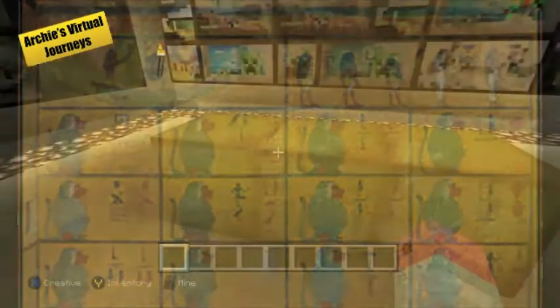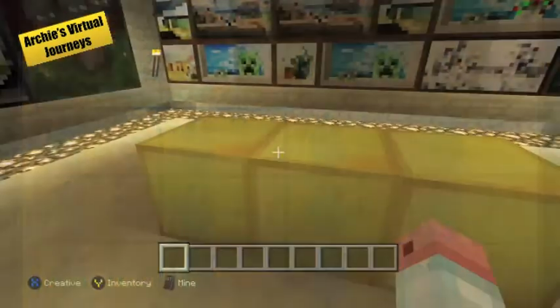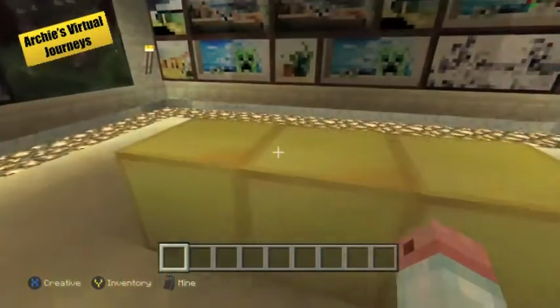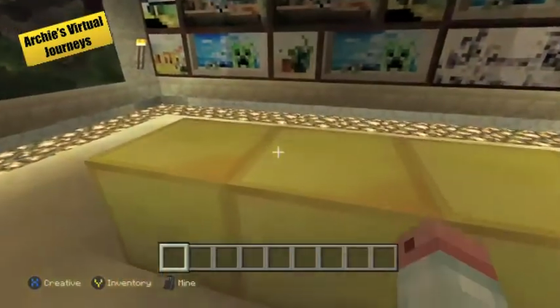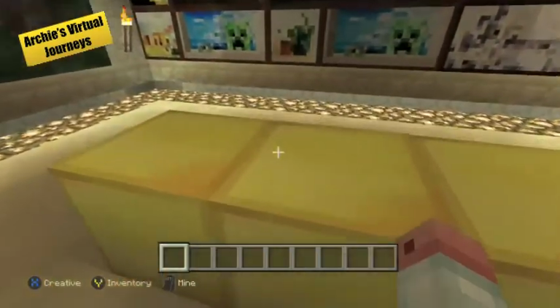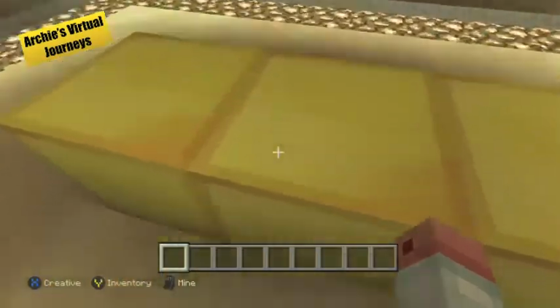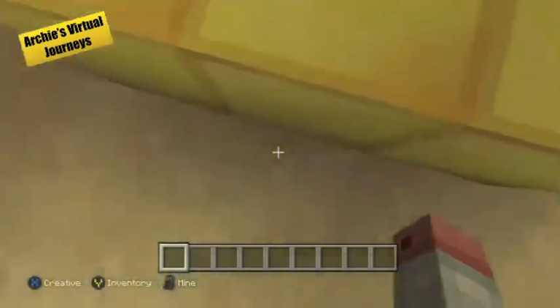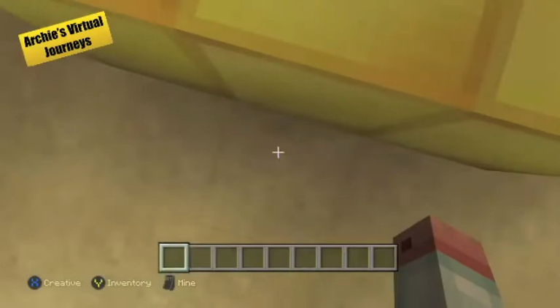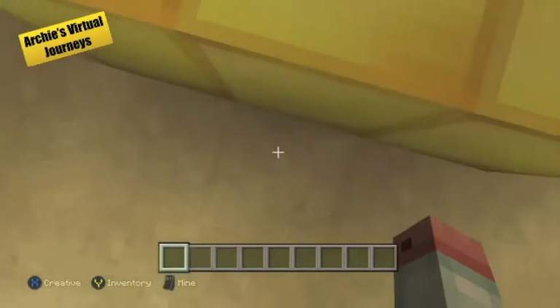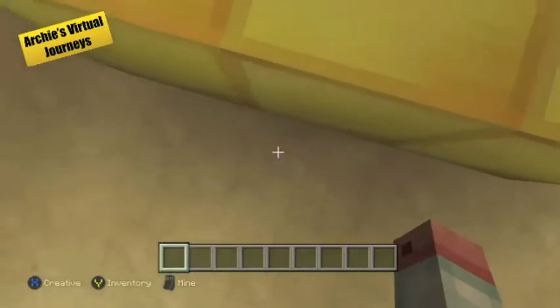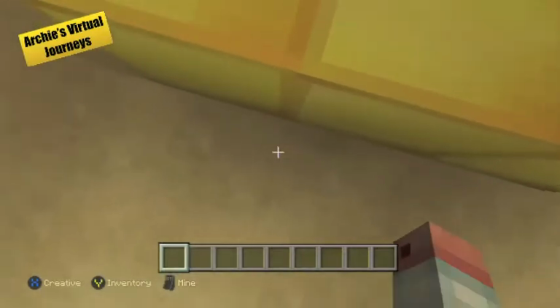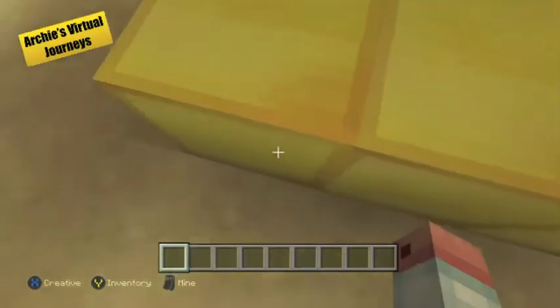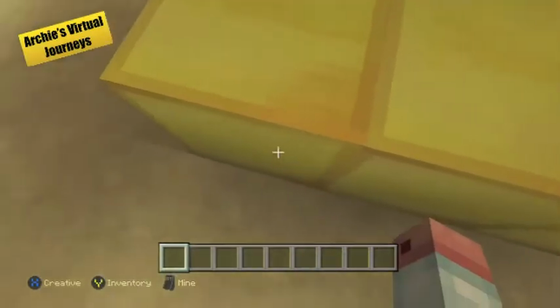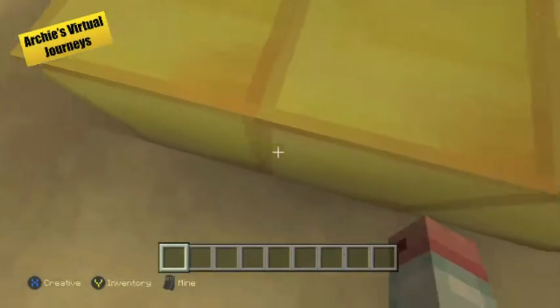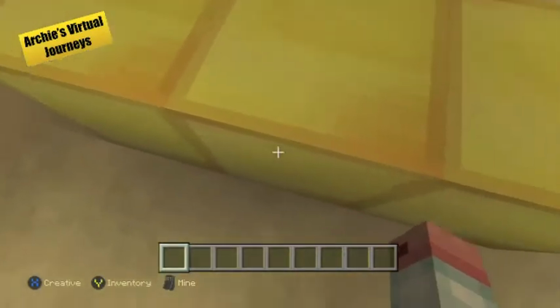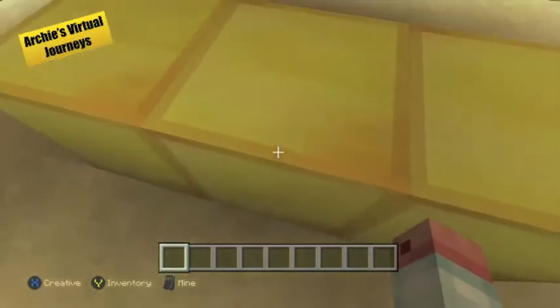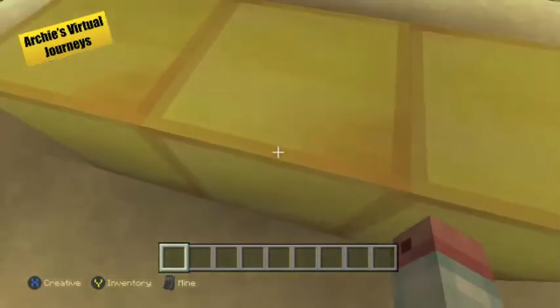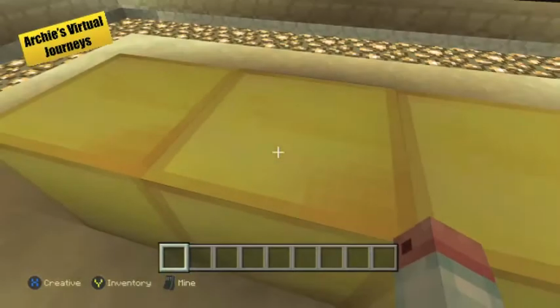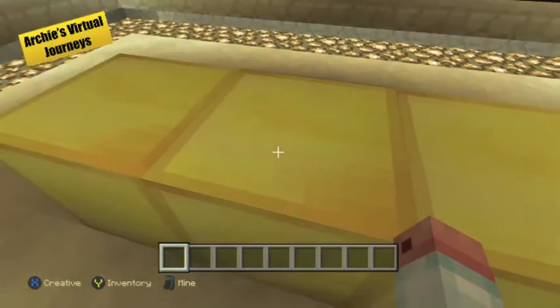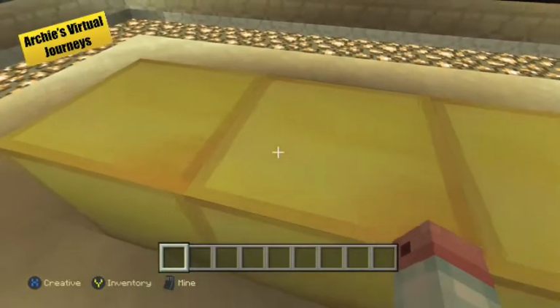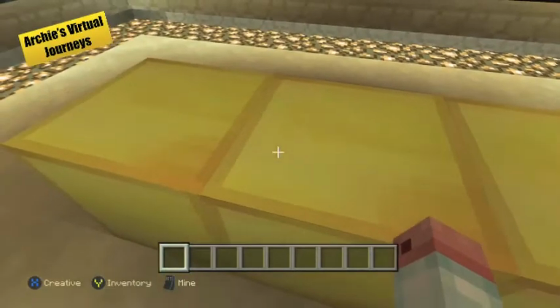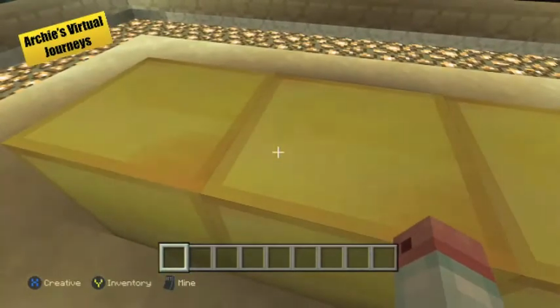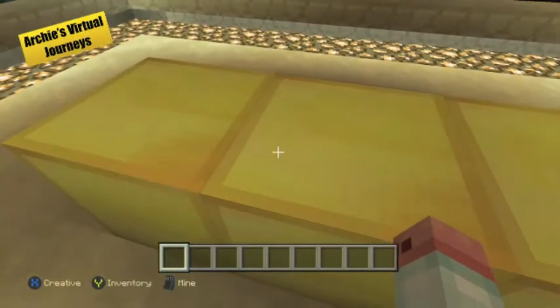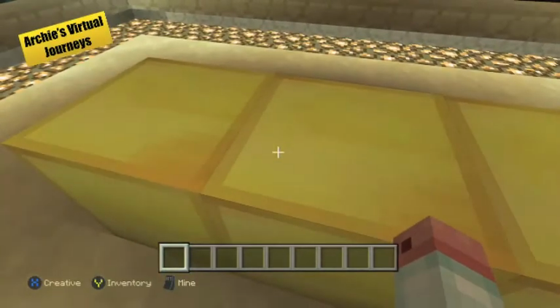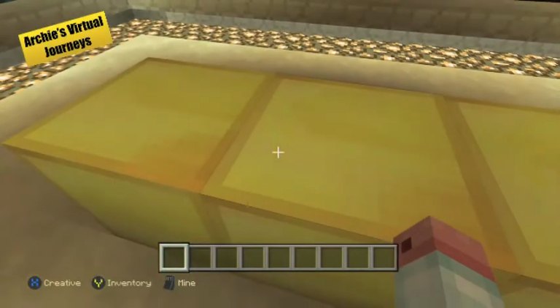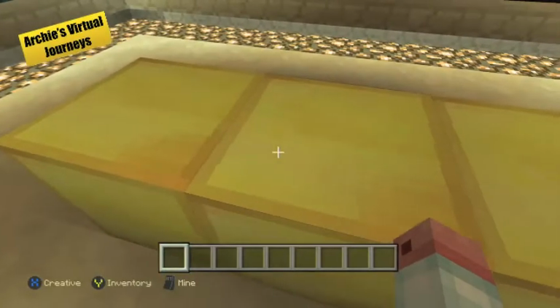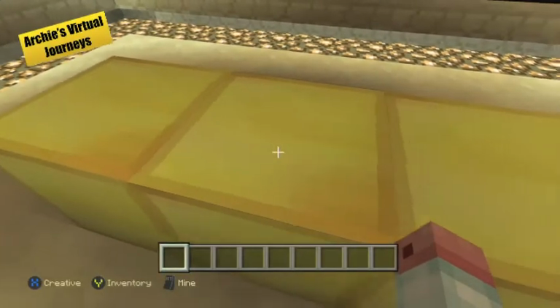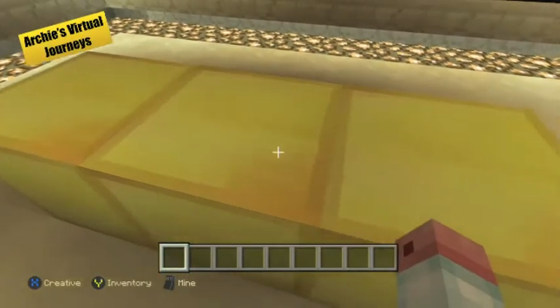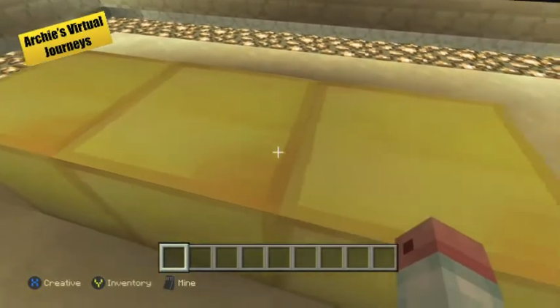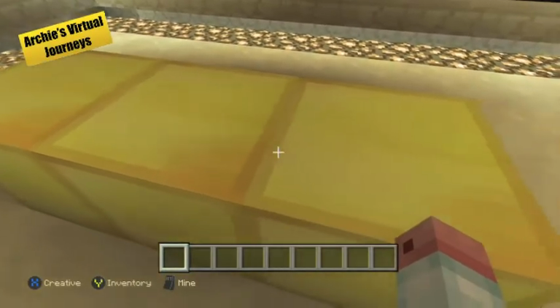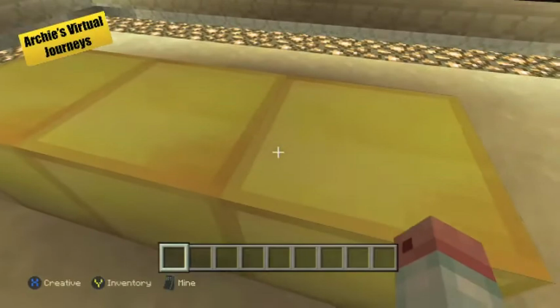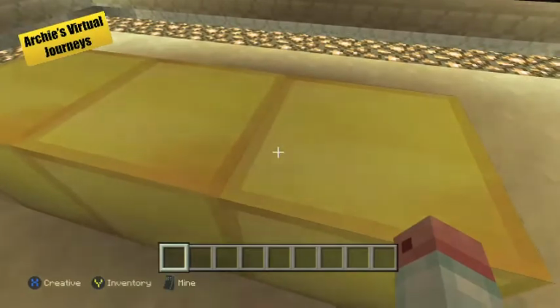Inside the sarcophagus was Tutankhamun's mummy, his golden coffin, and his death mask.